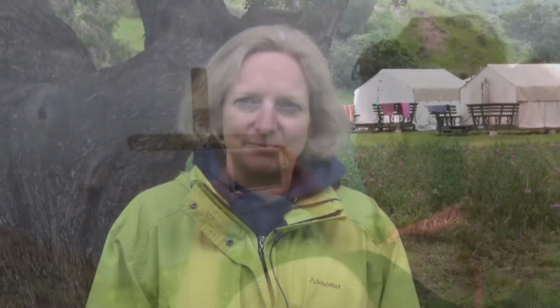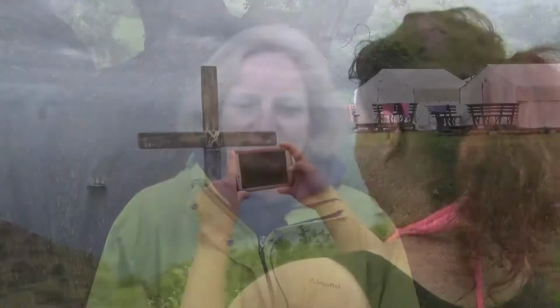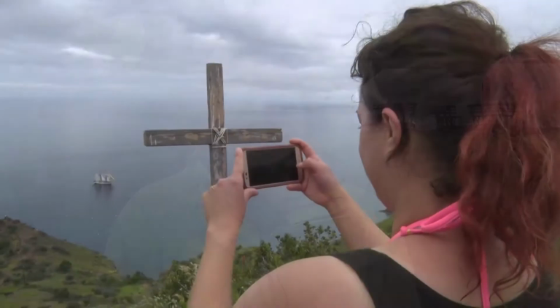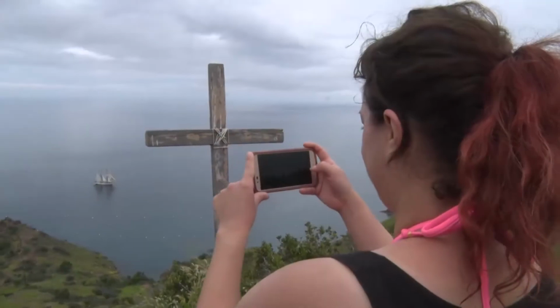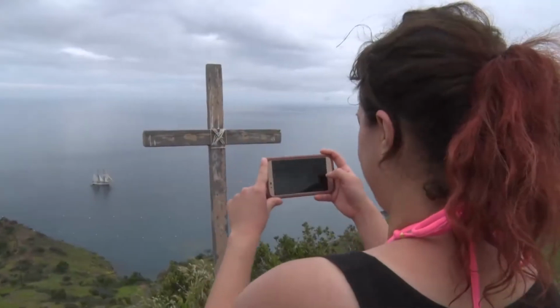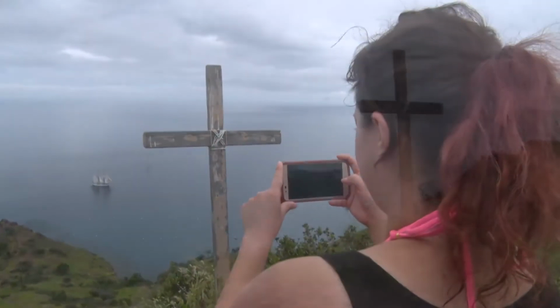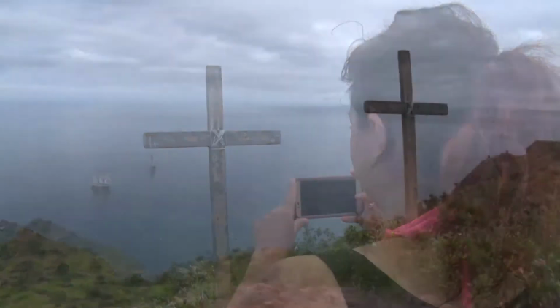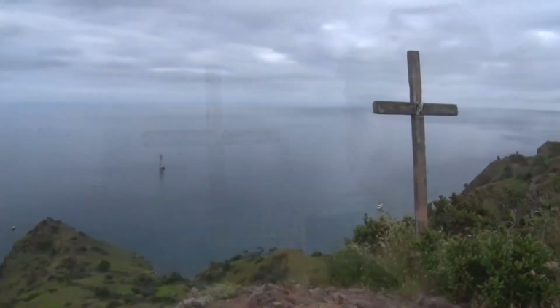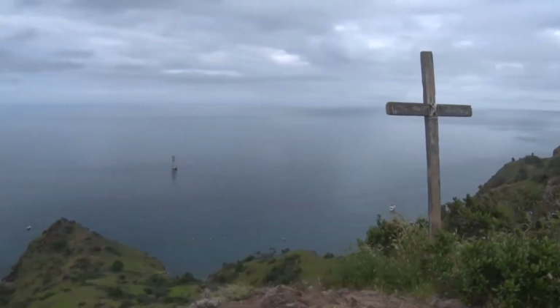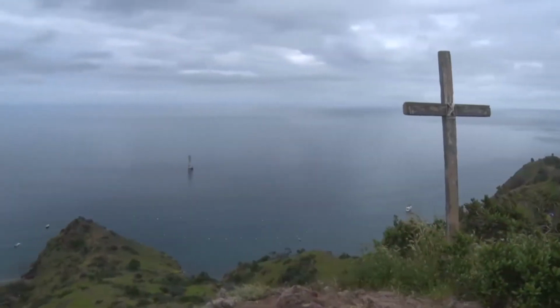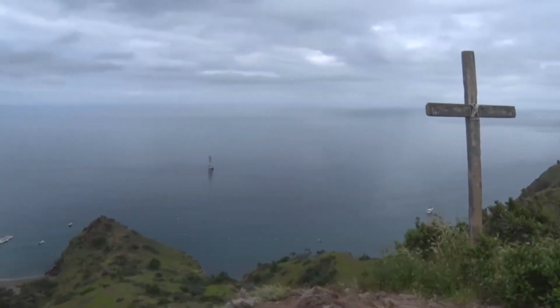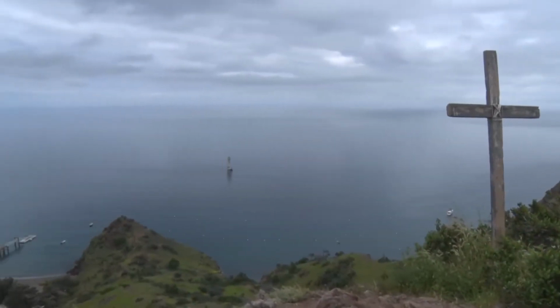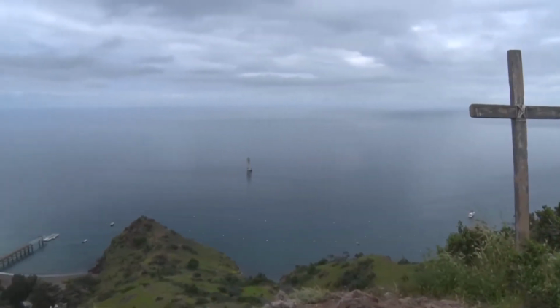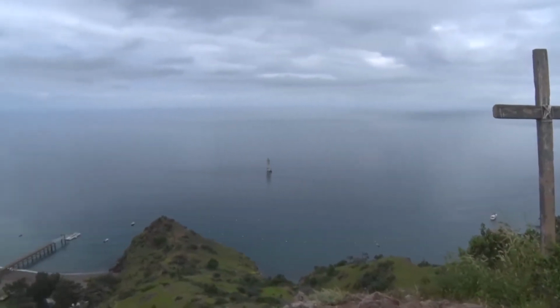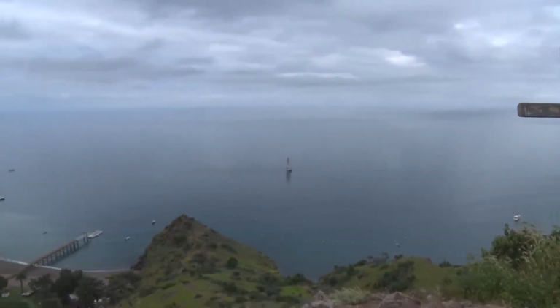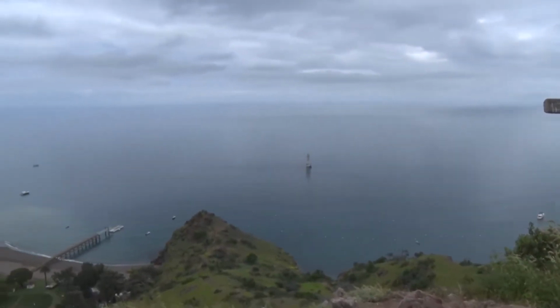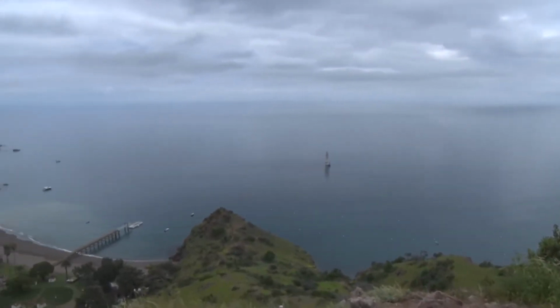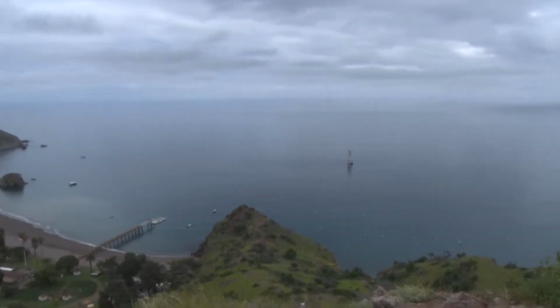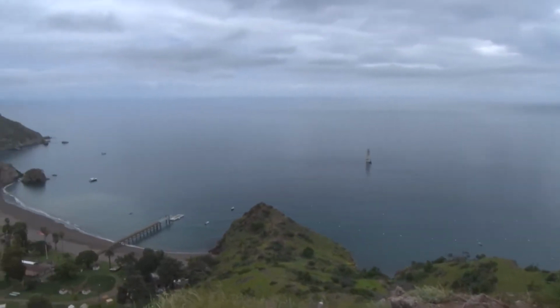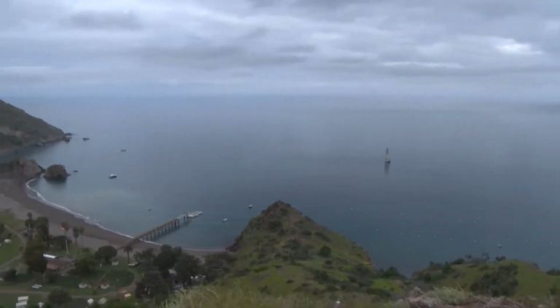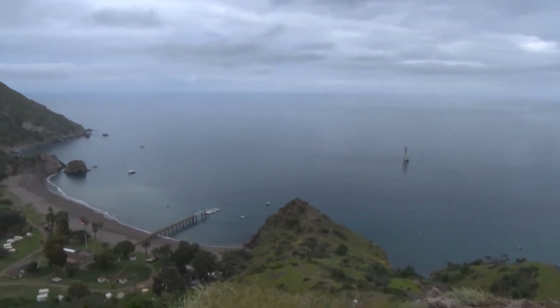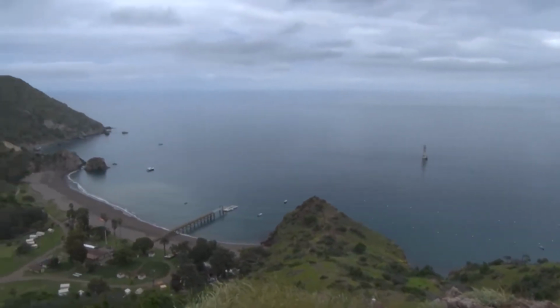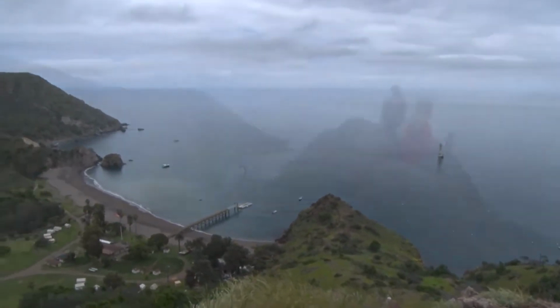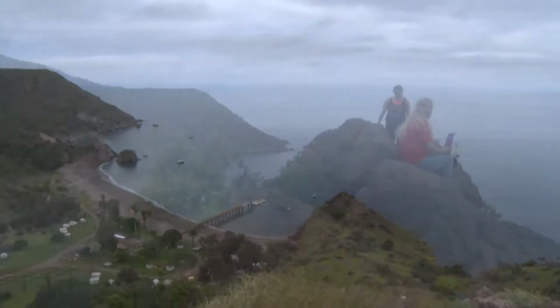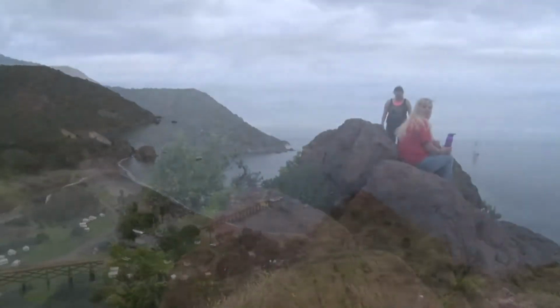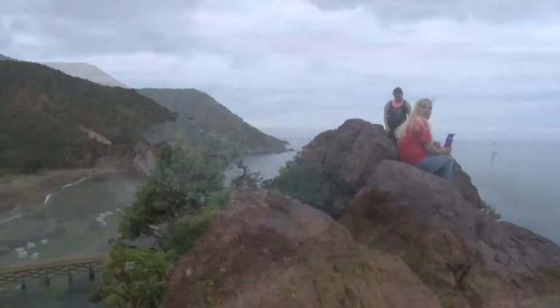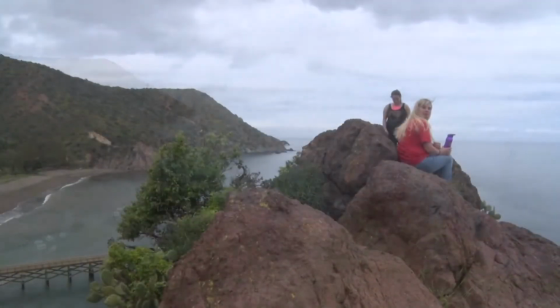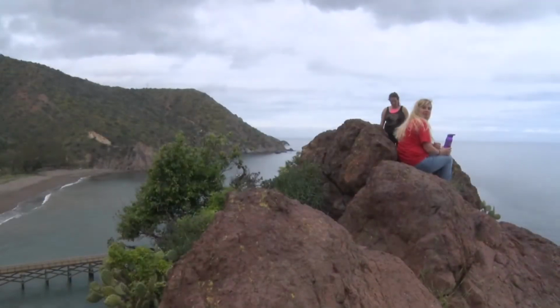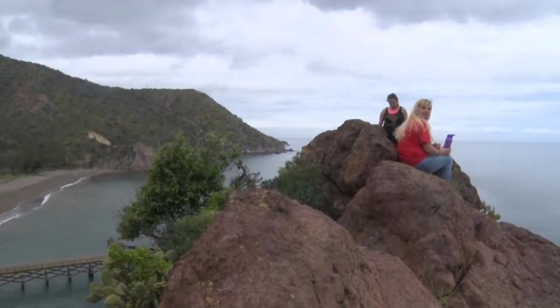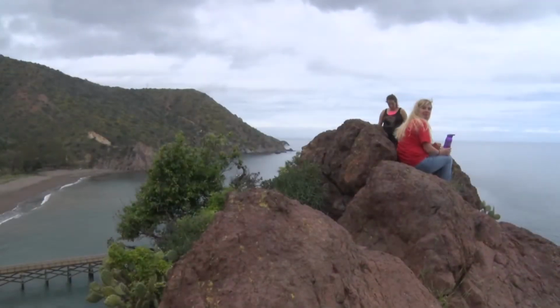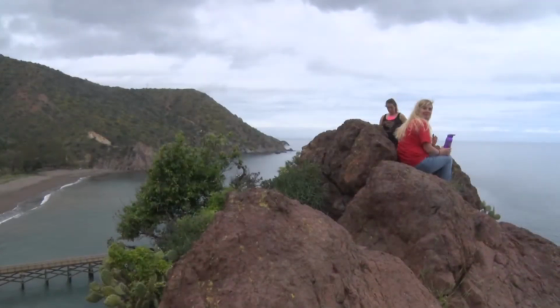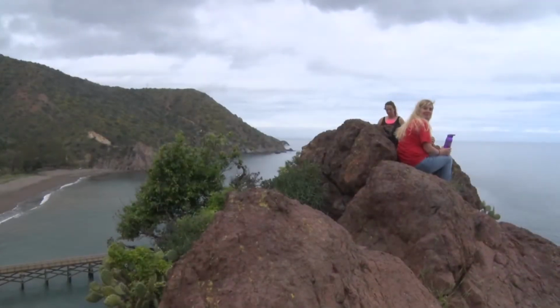A hike to the cross at the top of this mountain was perhaps one of the most breathtaking scenes.